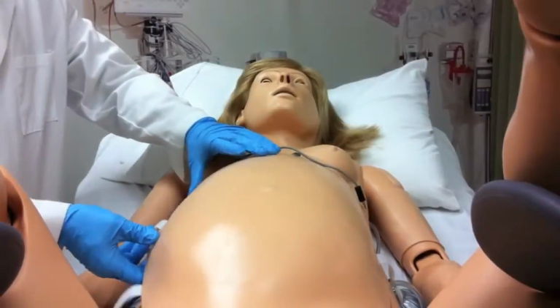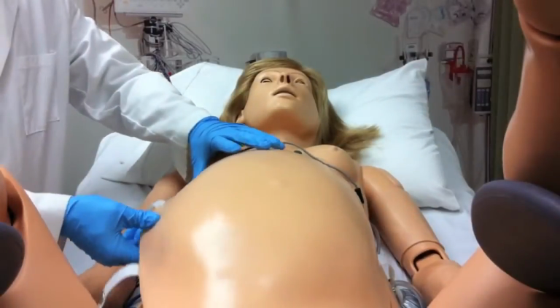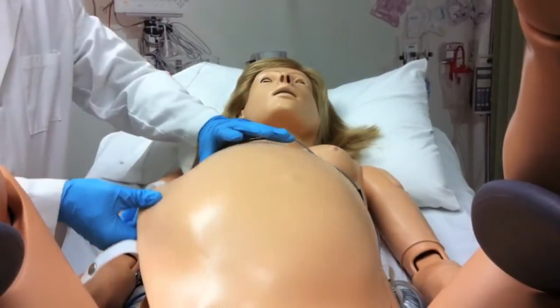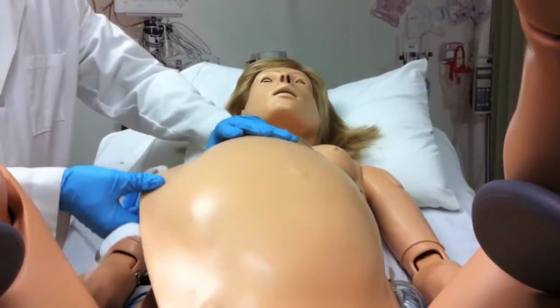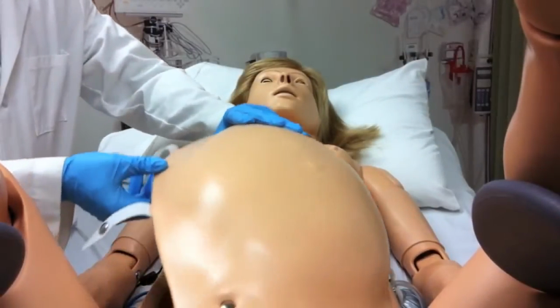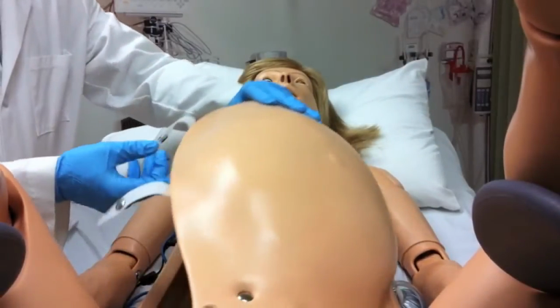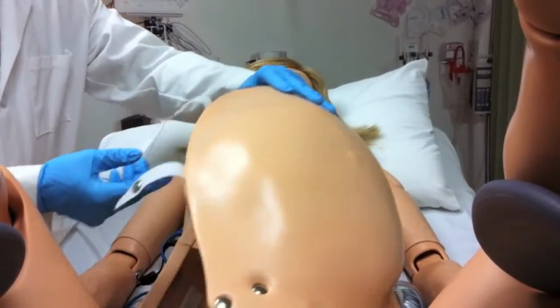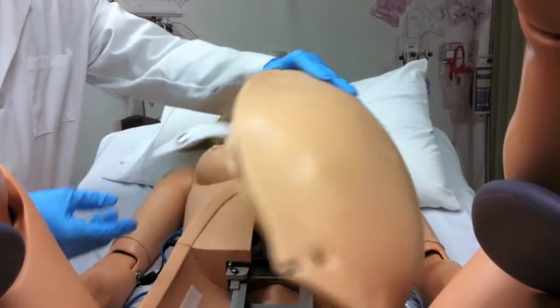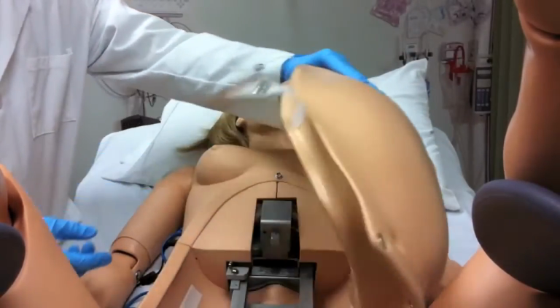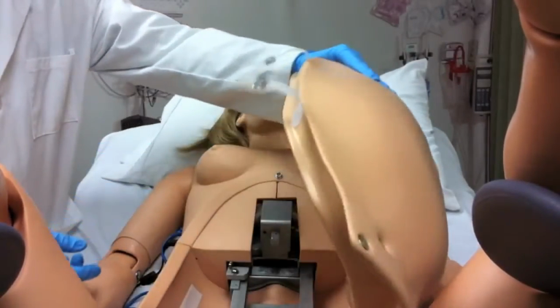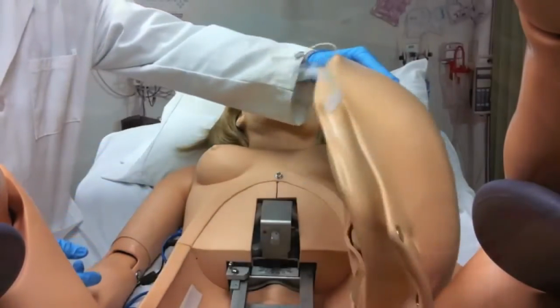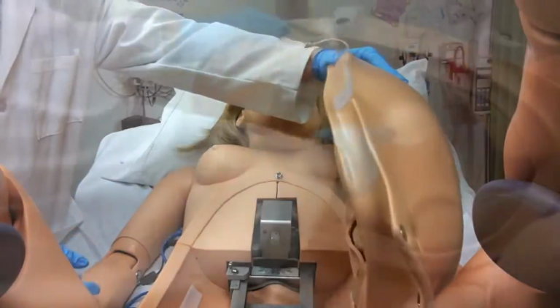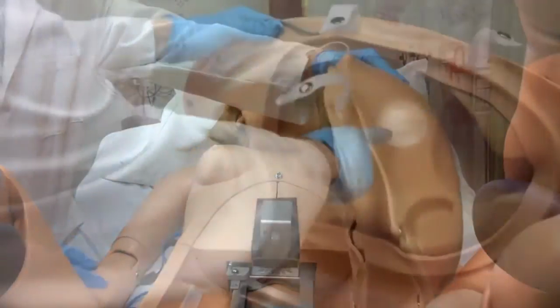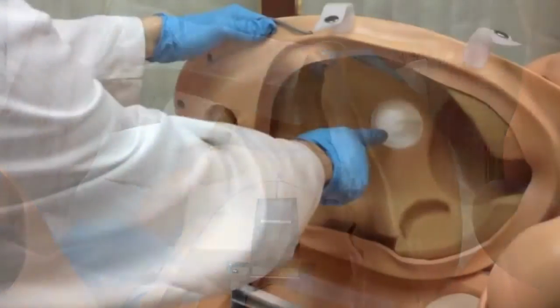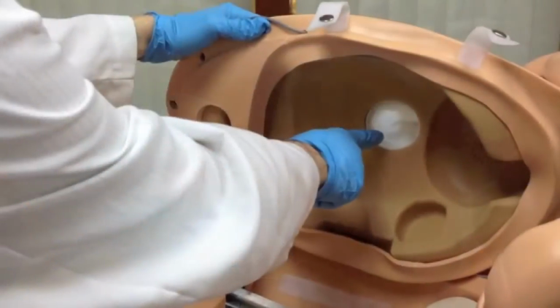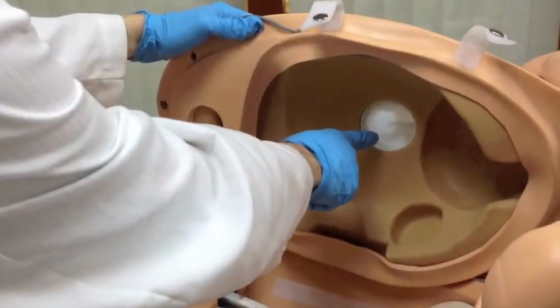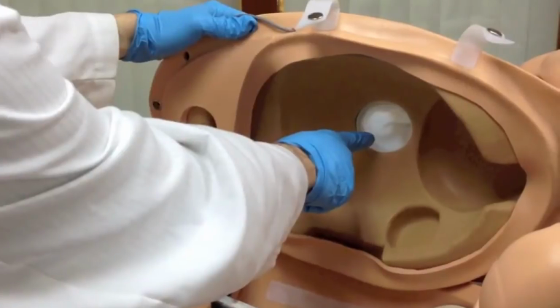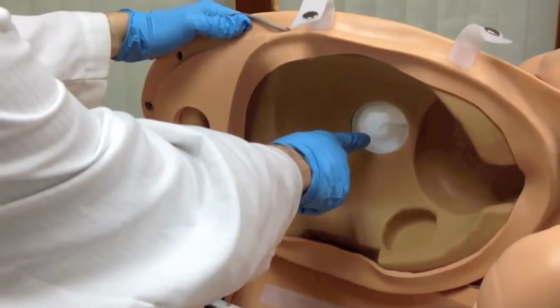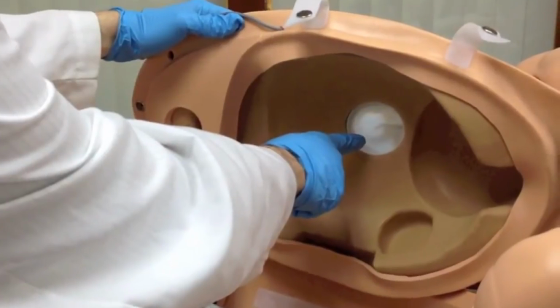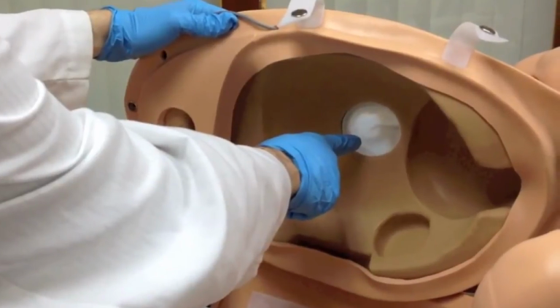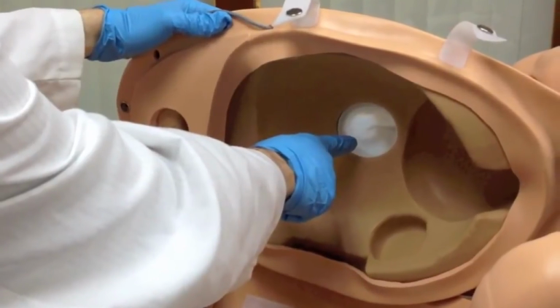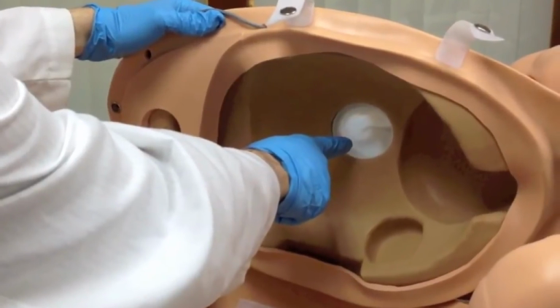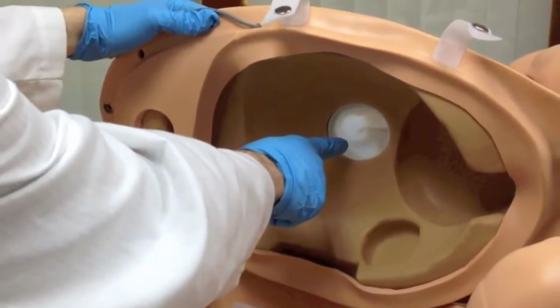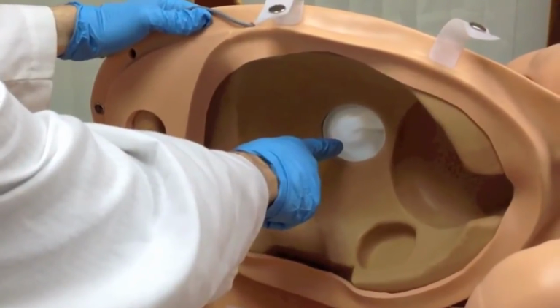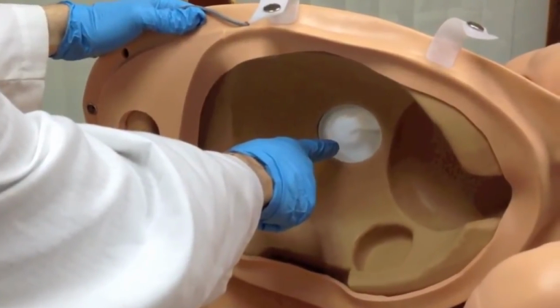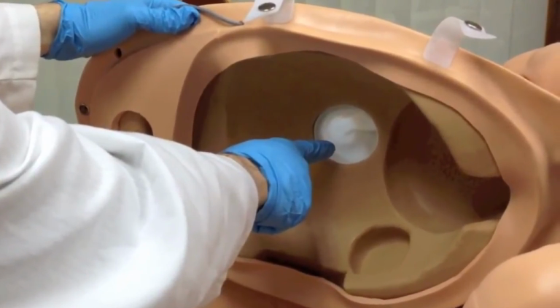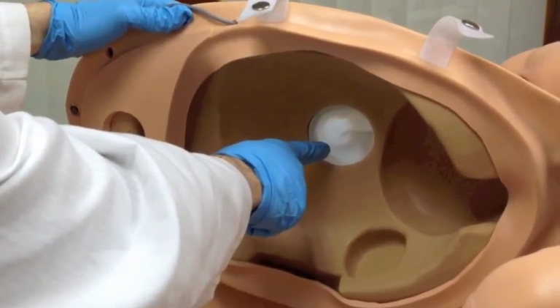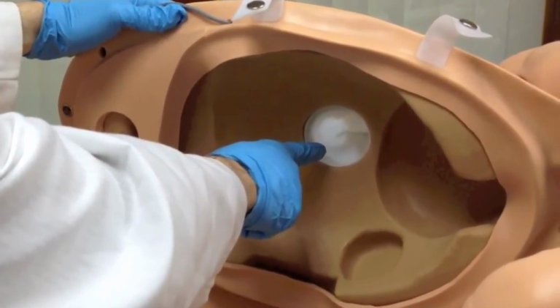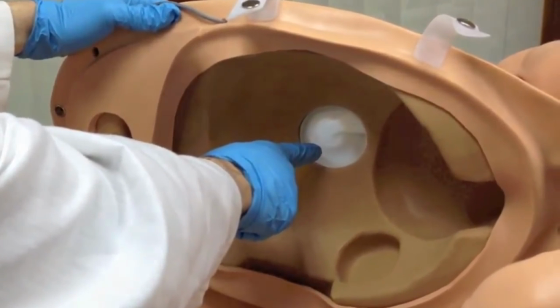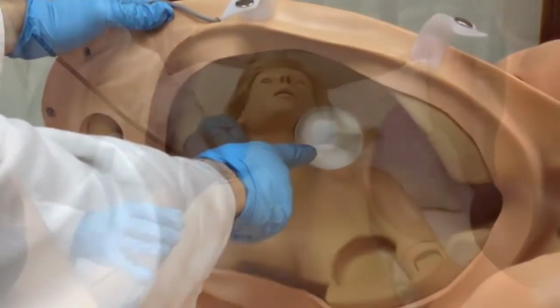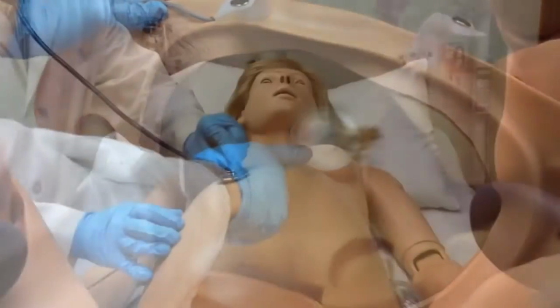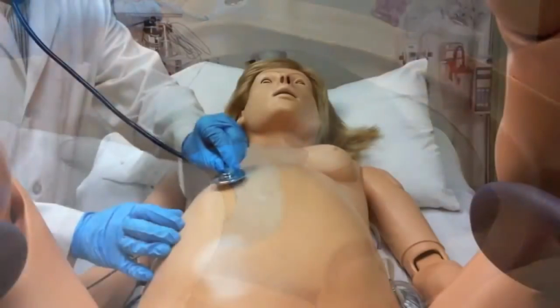NOEL's tummy cover includes speakers that play fetal heart sounds that can be heard with a stethoscope.